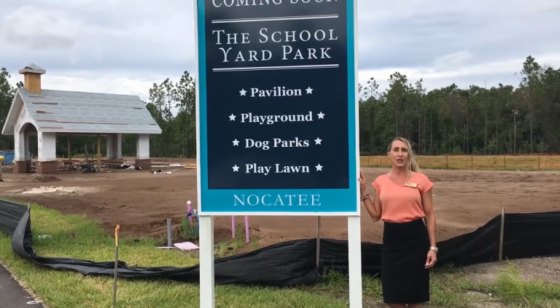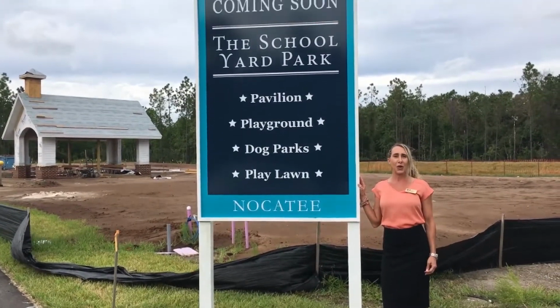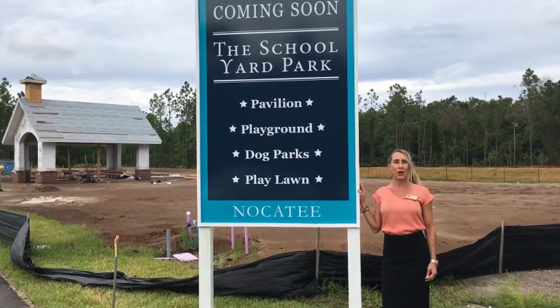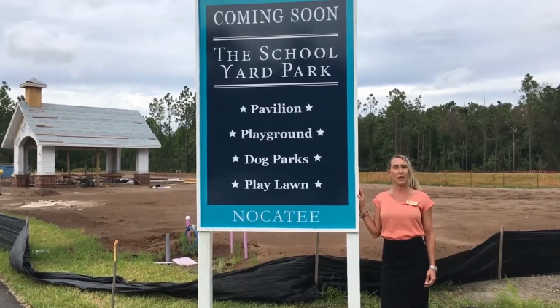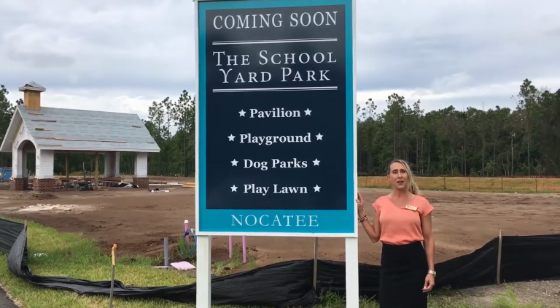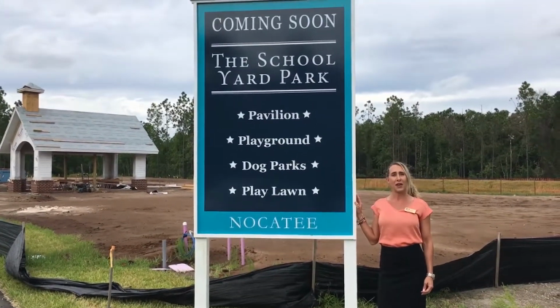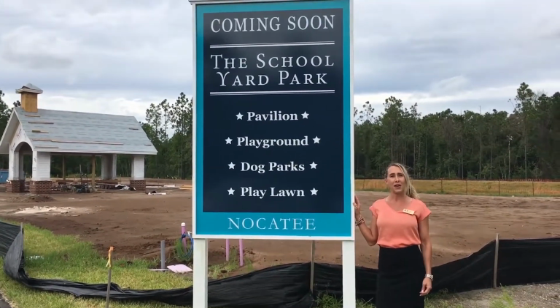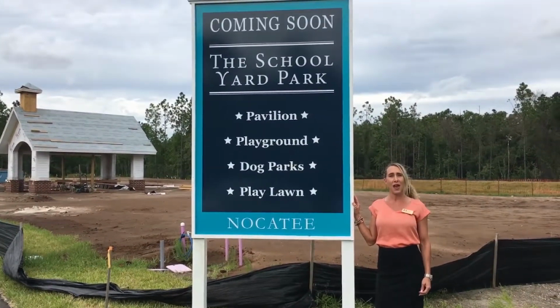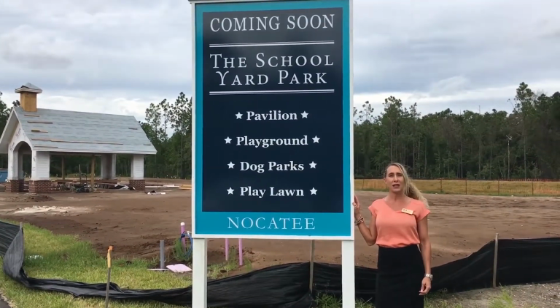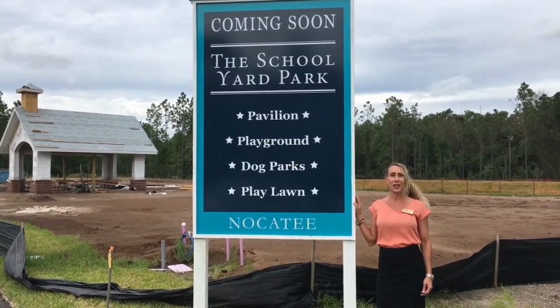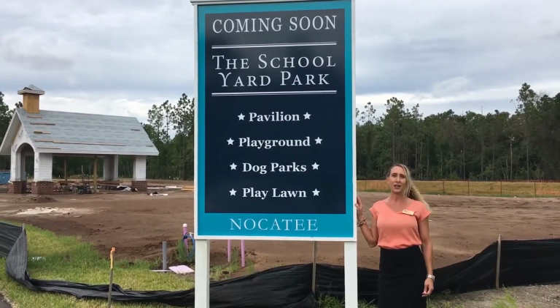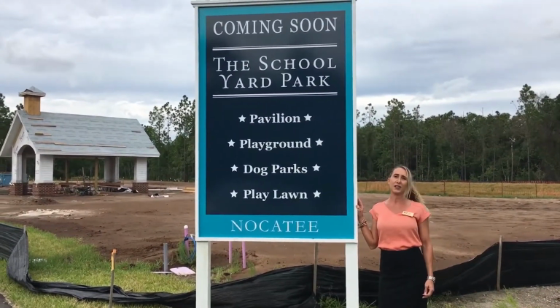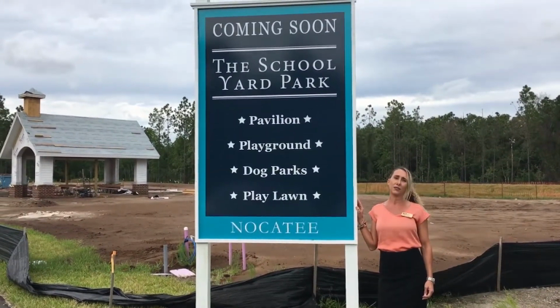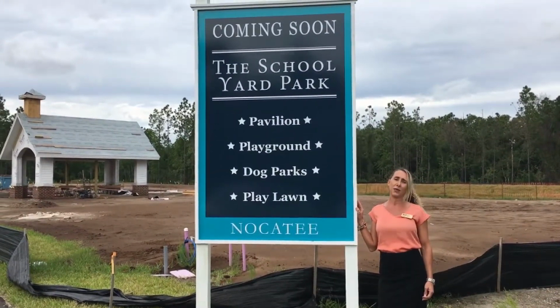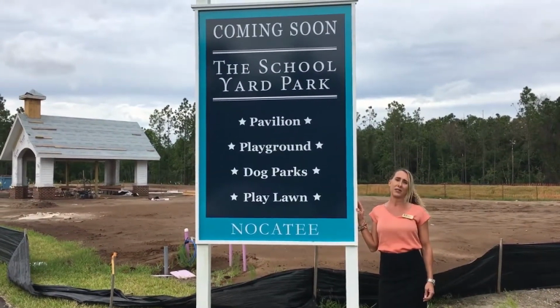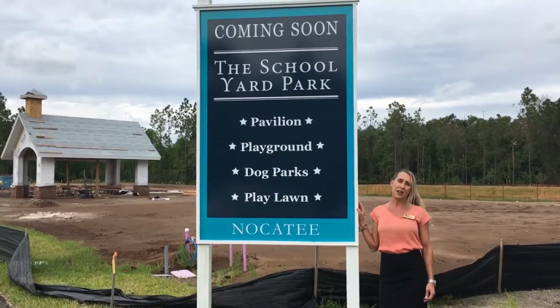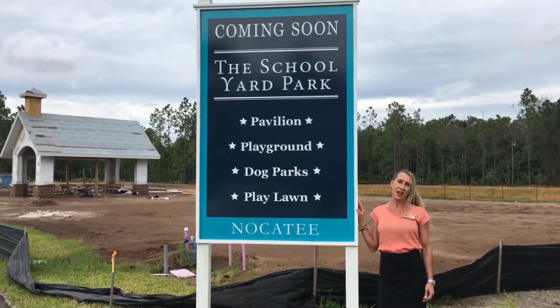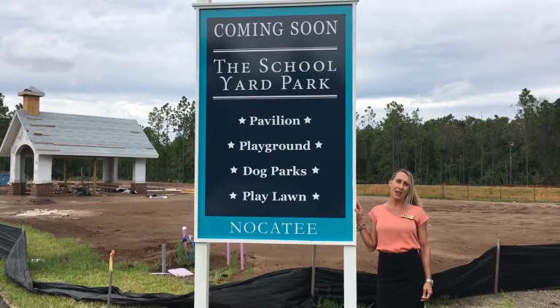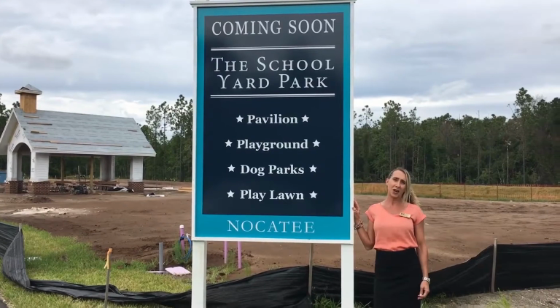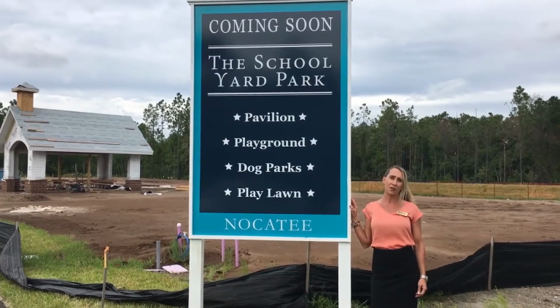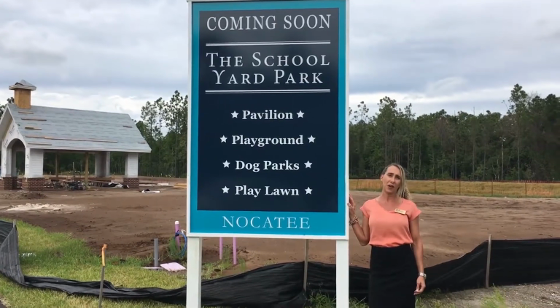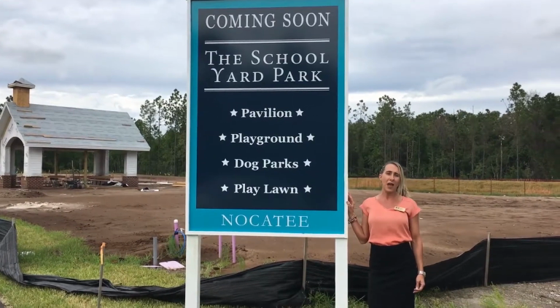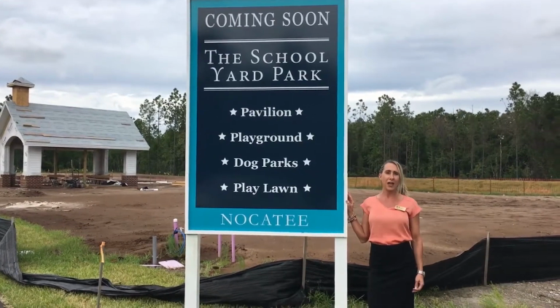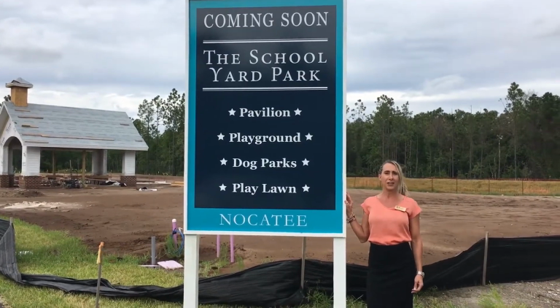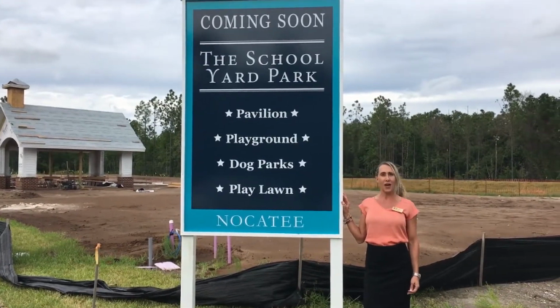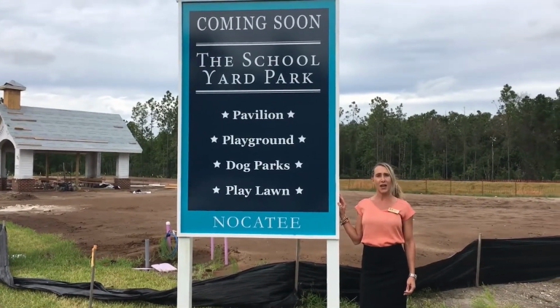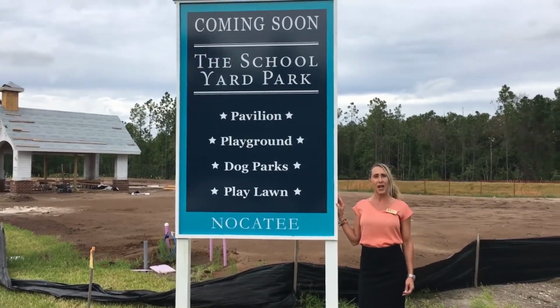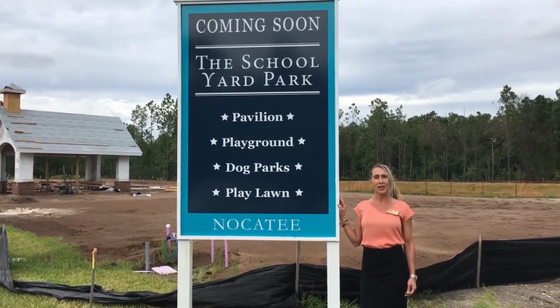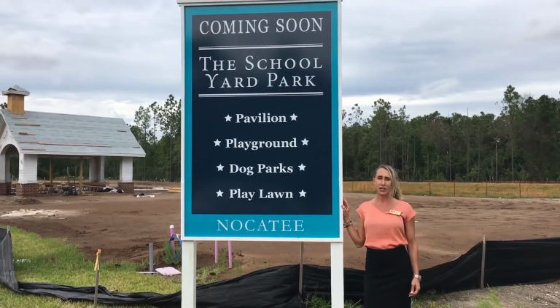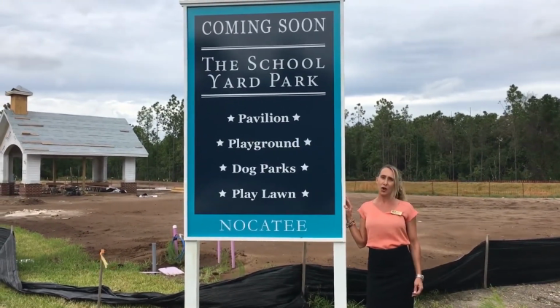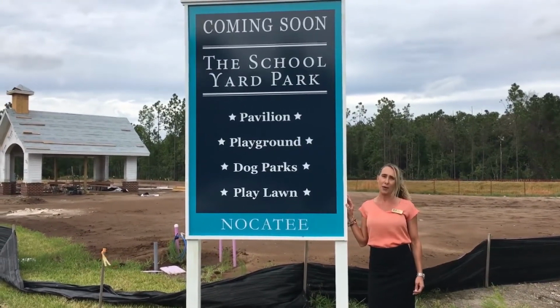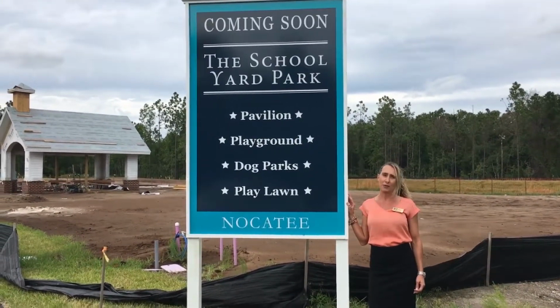So, come on out here and take a look at the floor plans that ICI has to offer, and let's go ahead and get your home built.